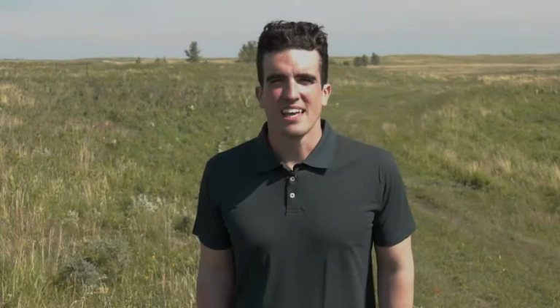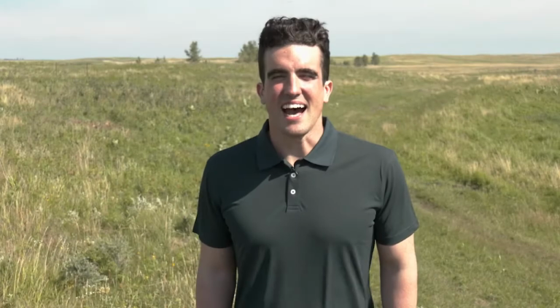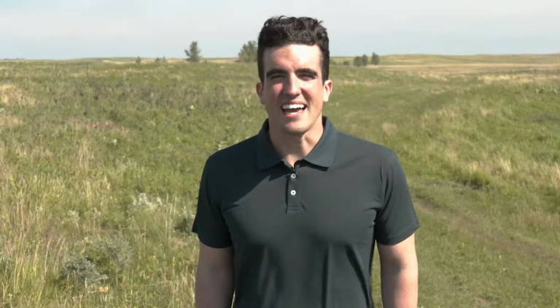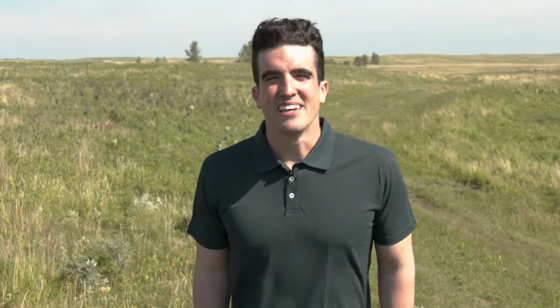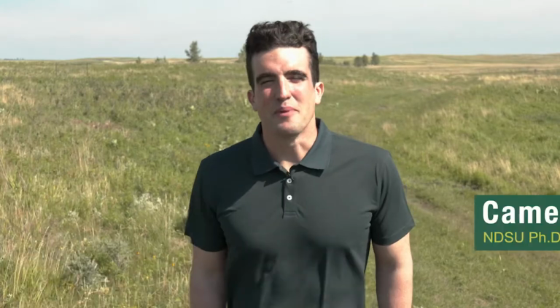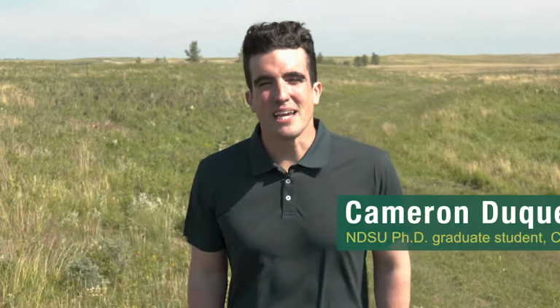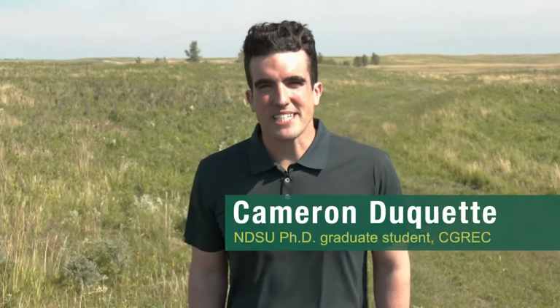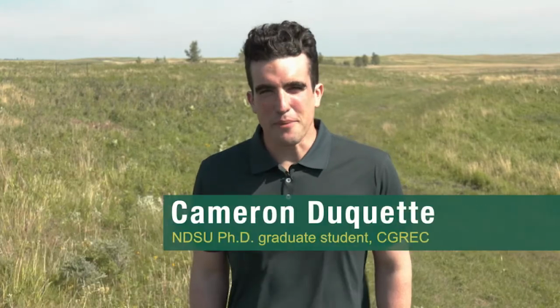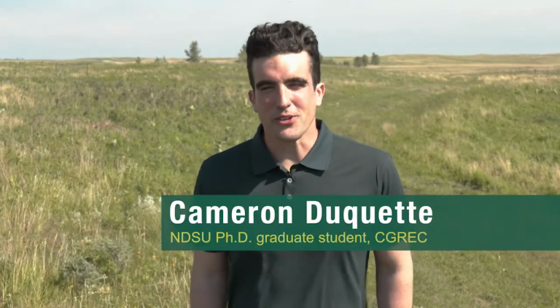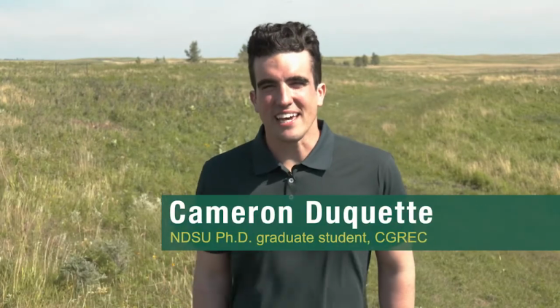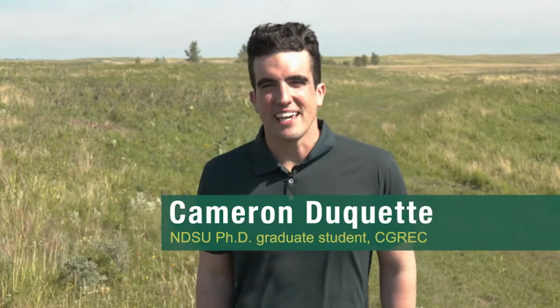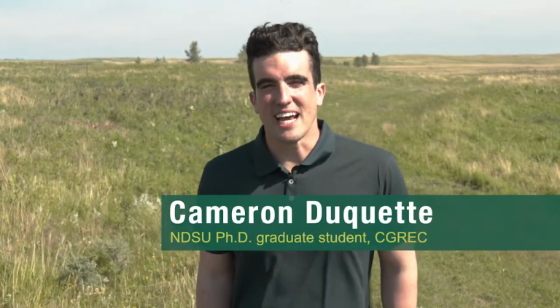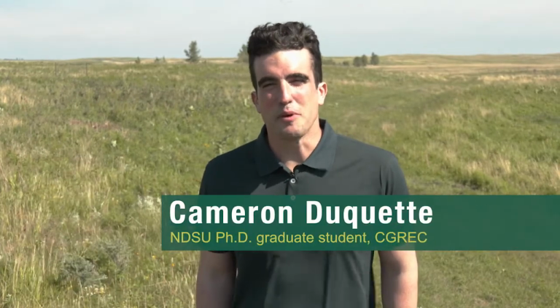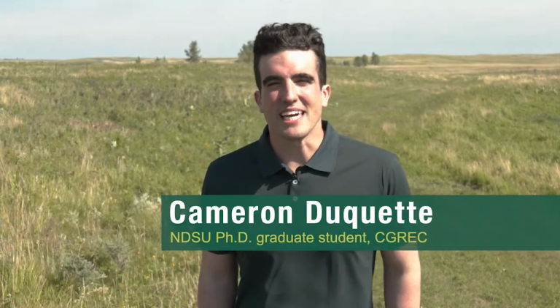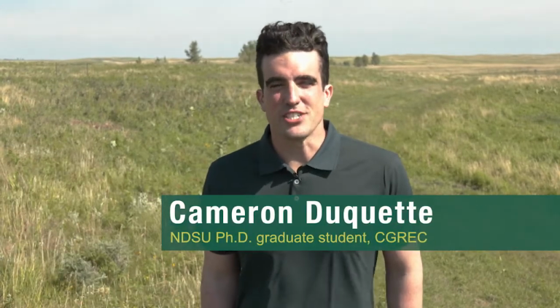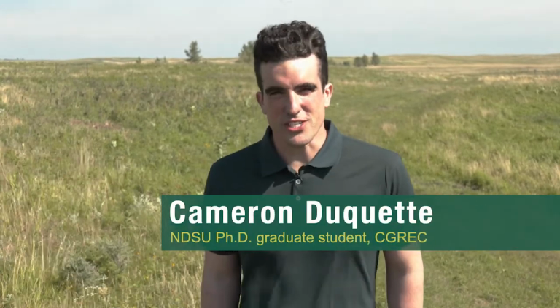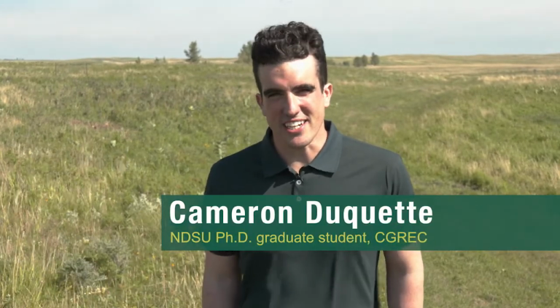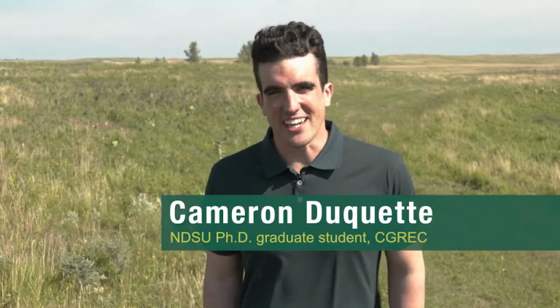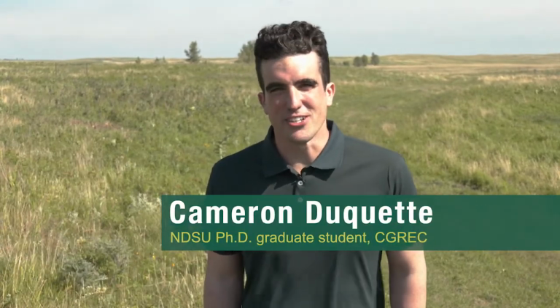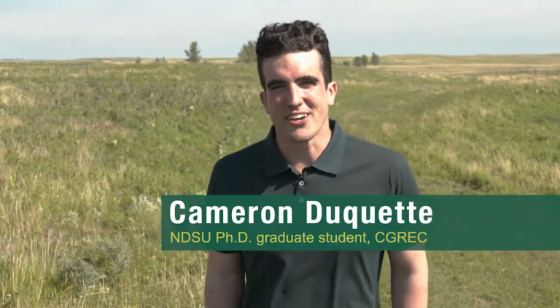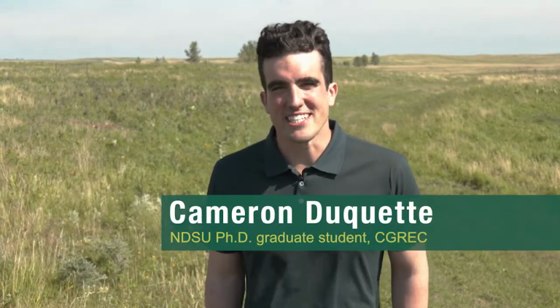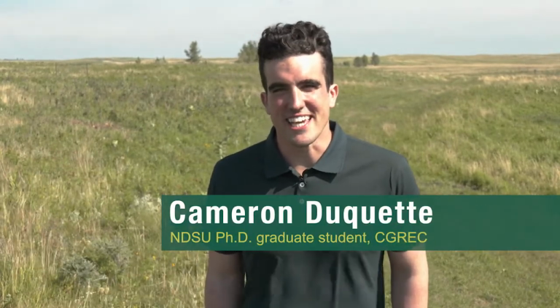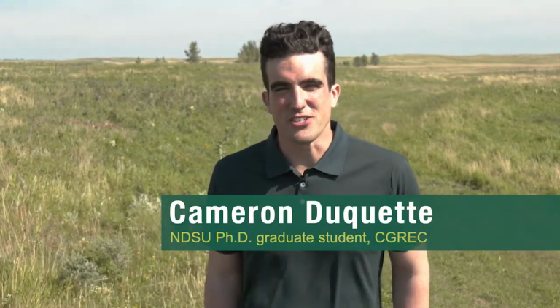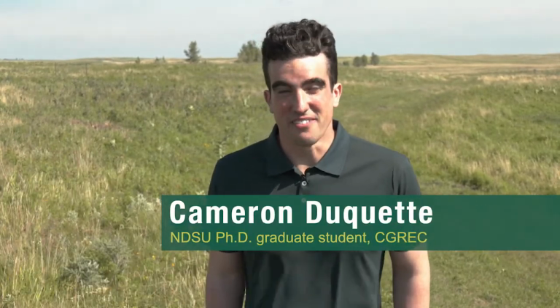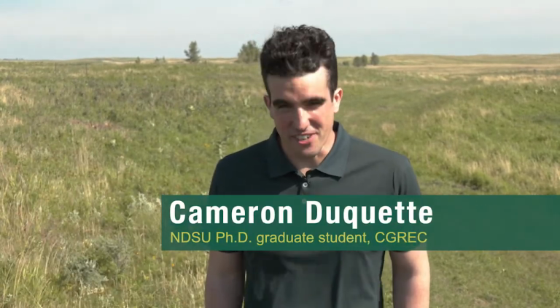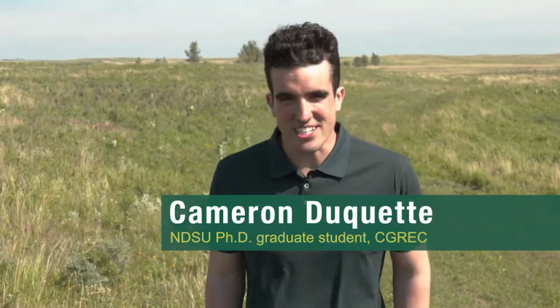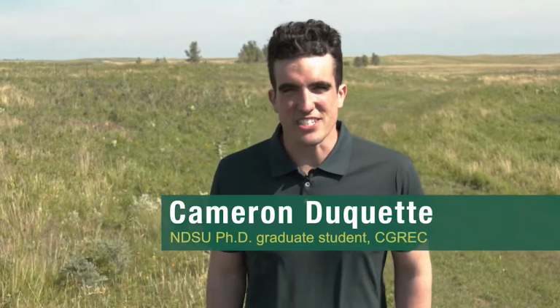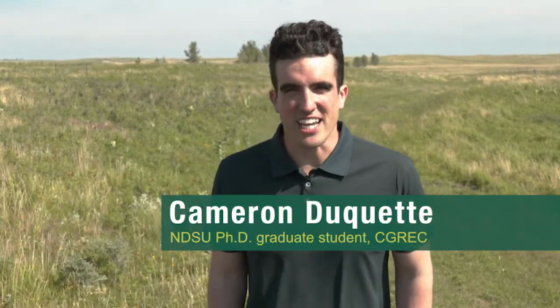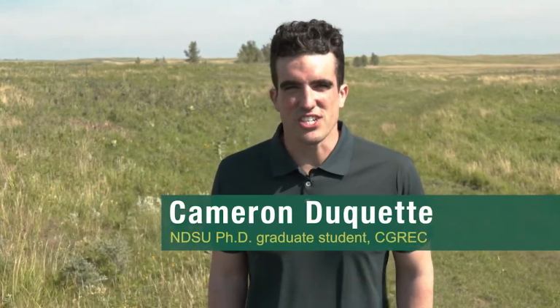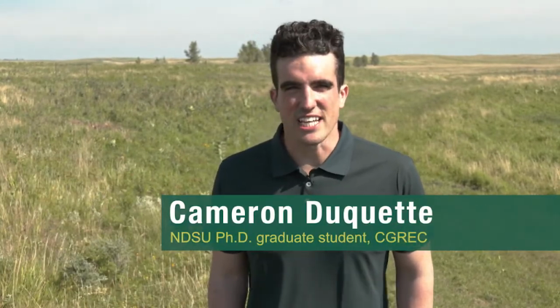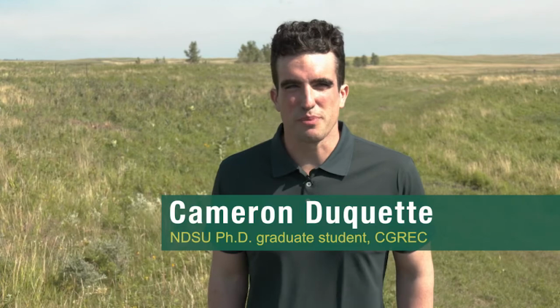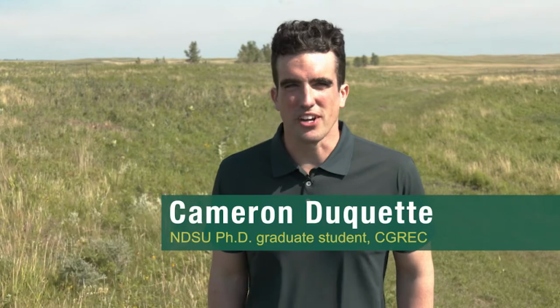Hi, my name is Cameron Duquette and I'm a PhD student at North Dakota State University's Range Science program.